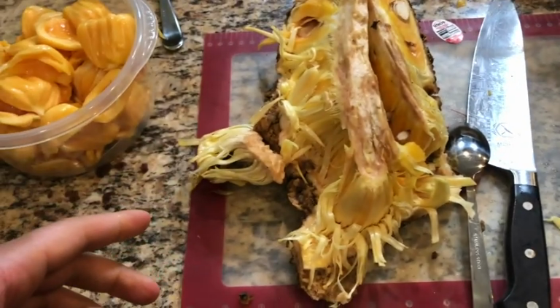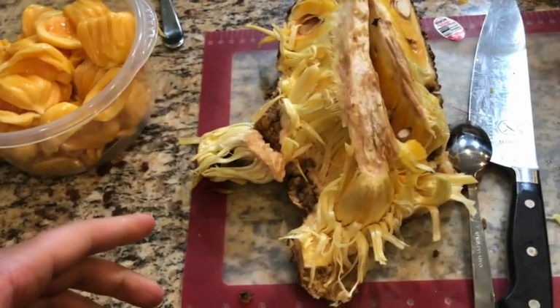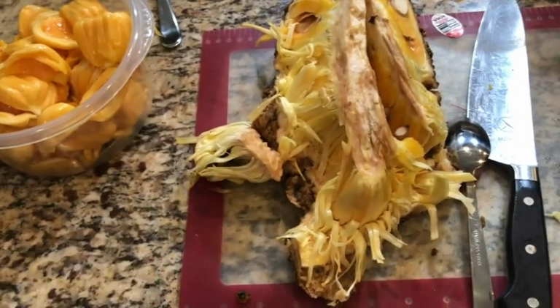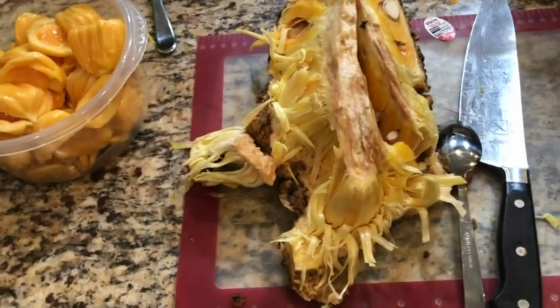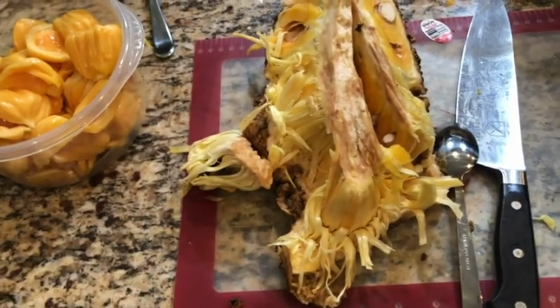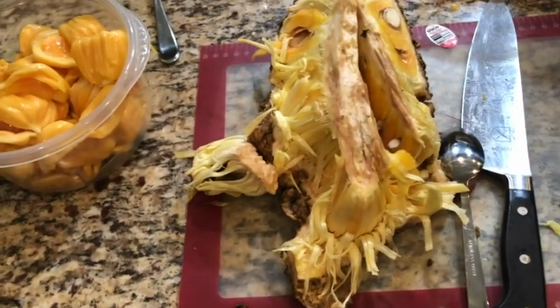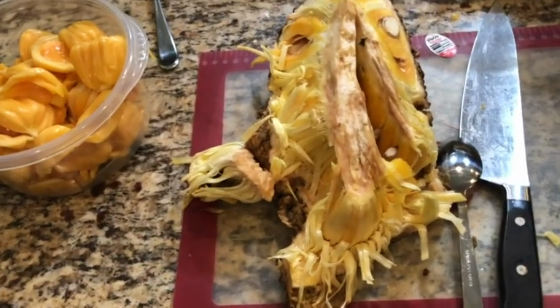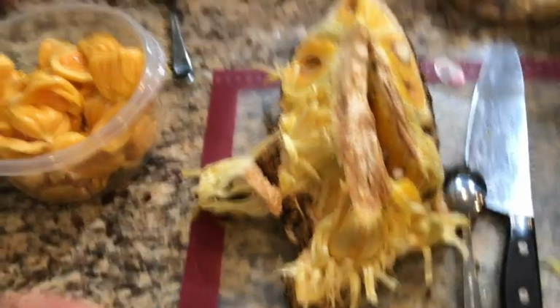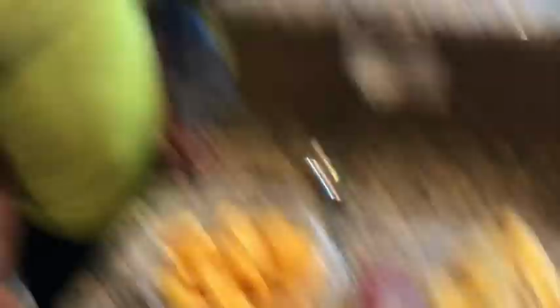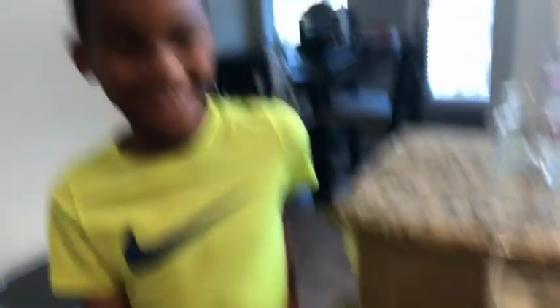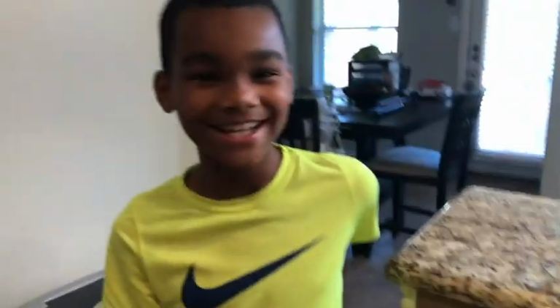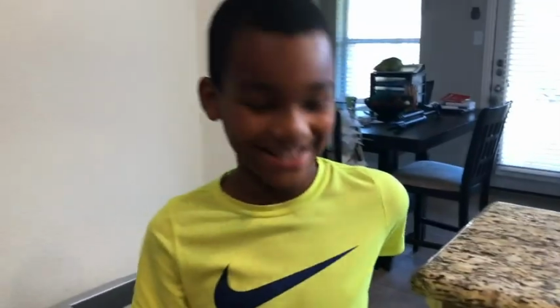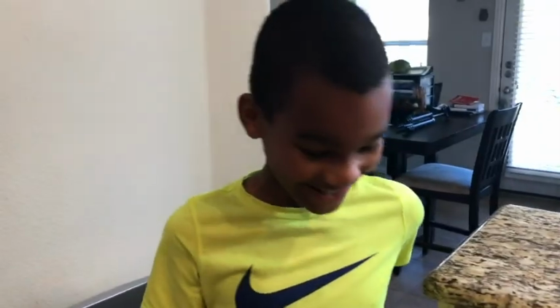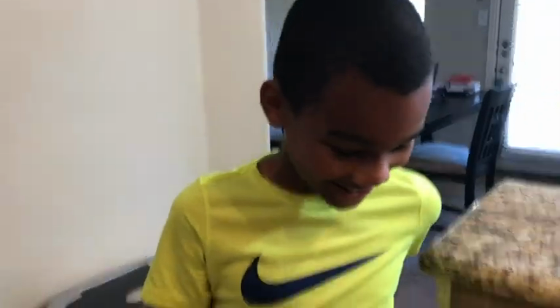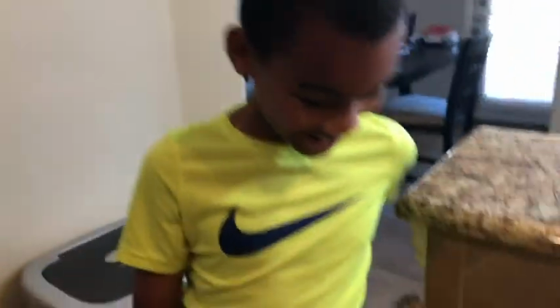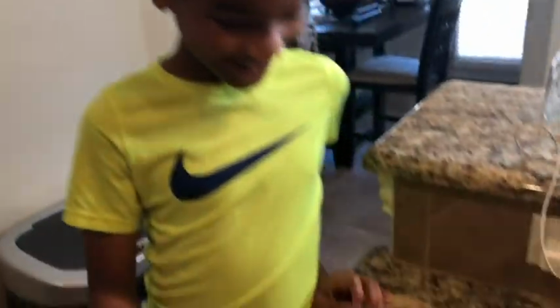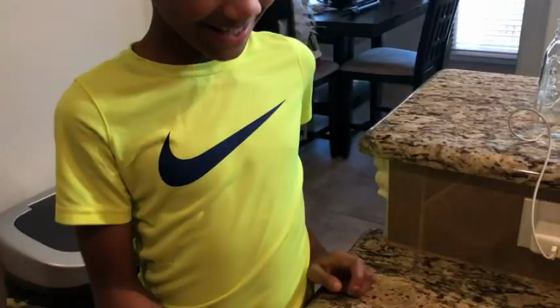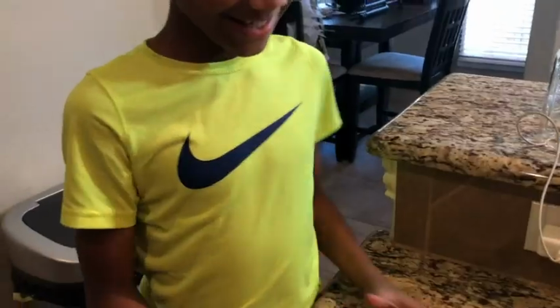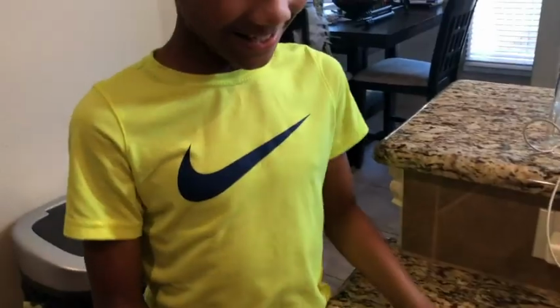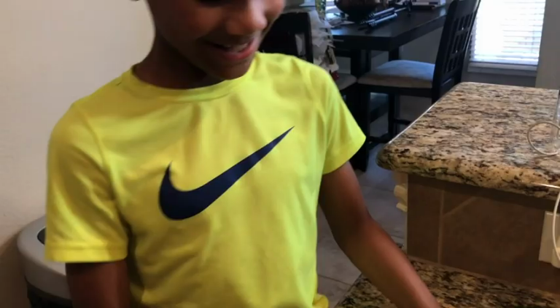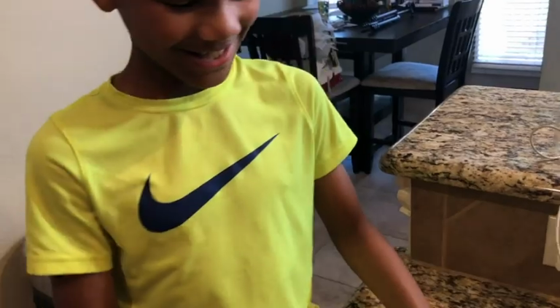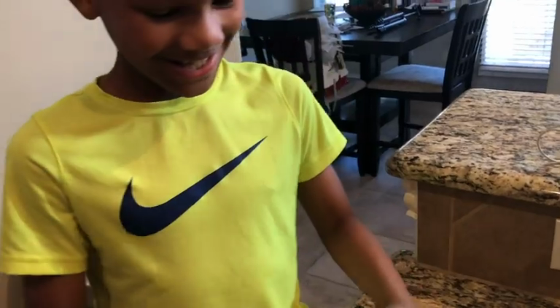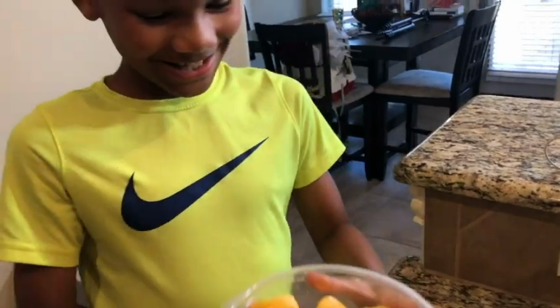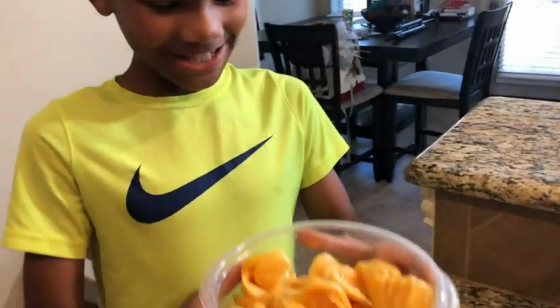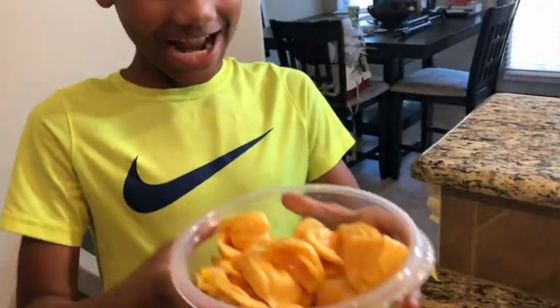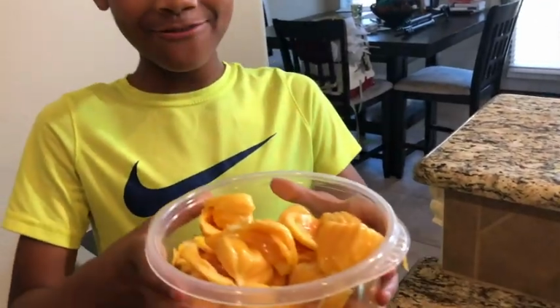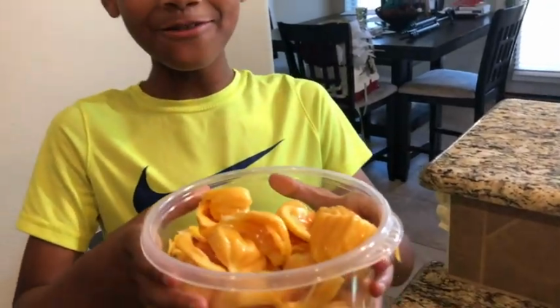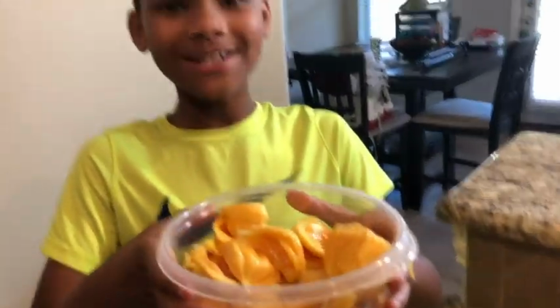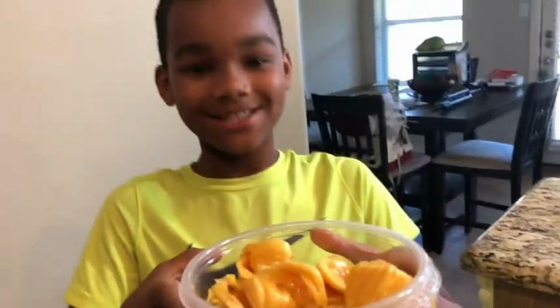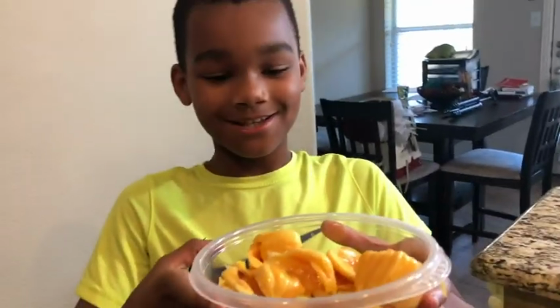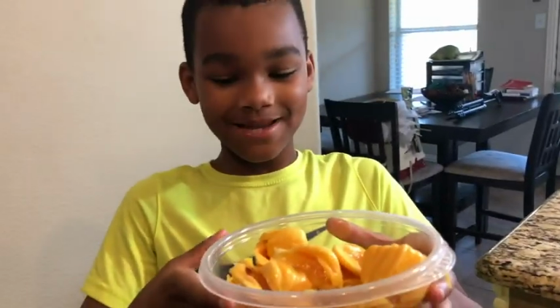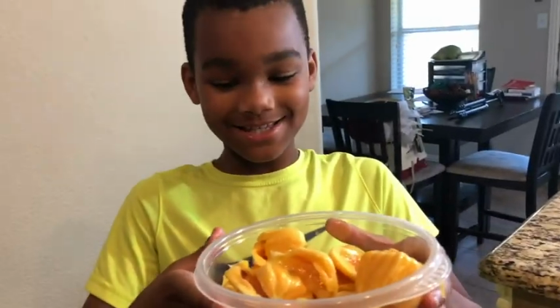You want to get in the video? Yeah. What would you like to say? The jackfruit is amazing.